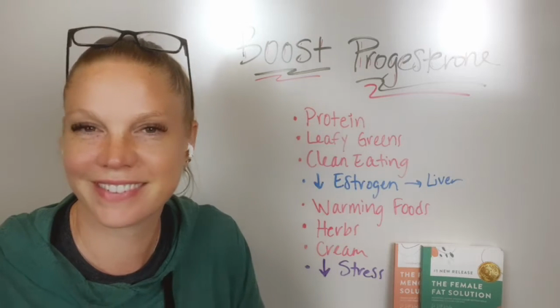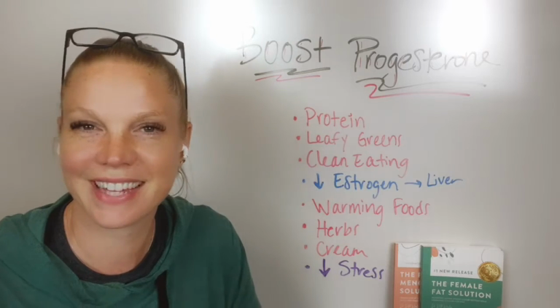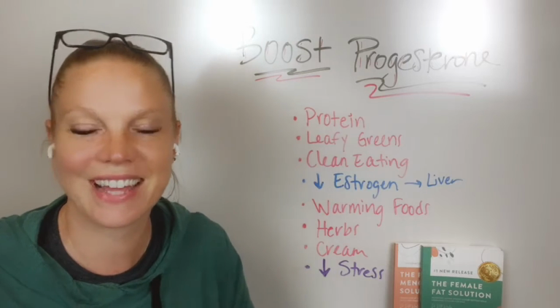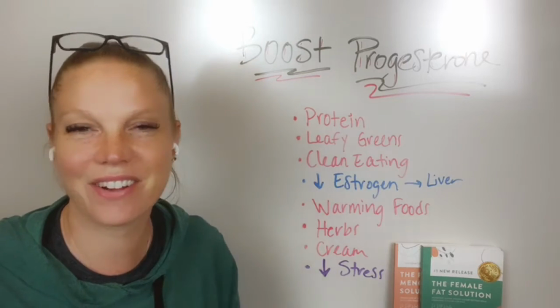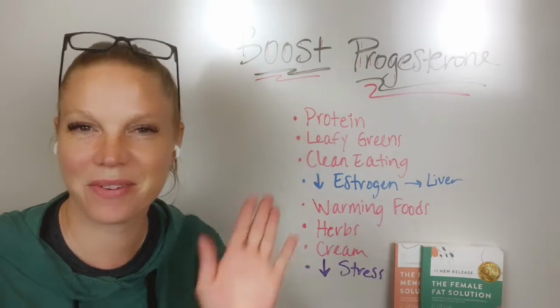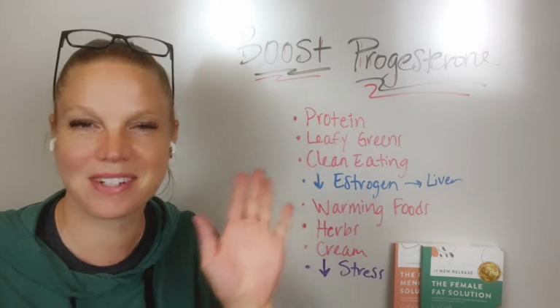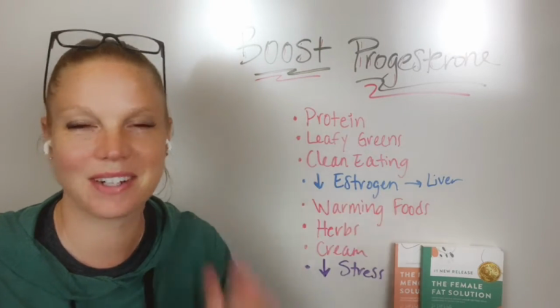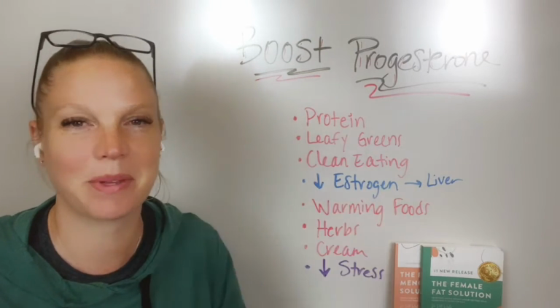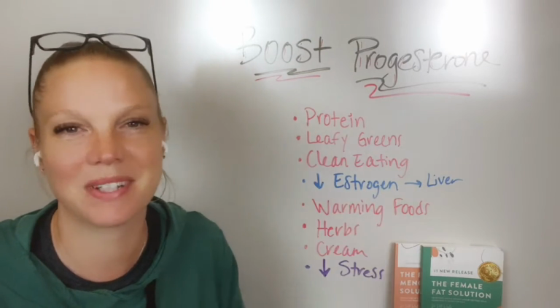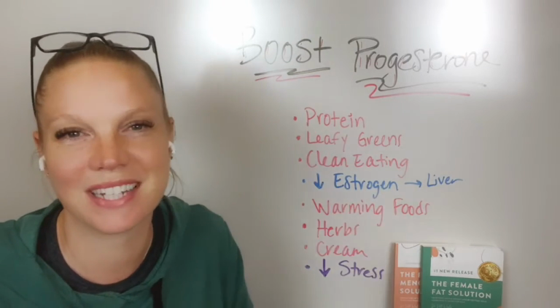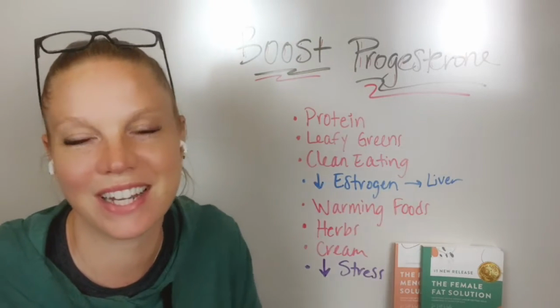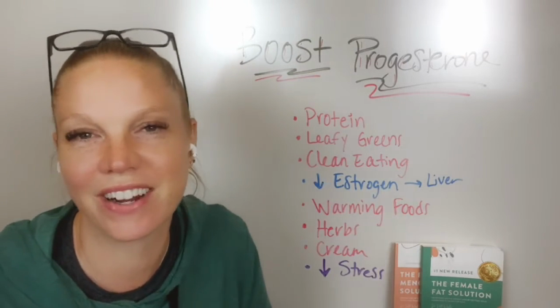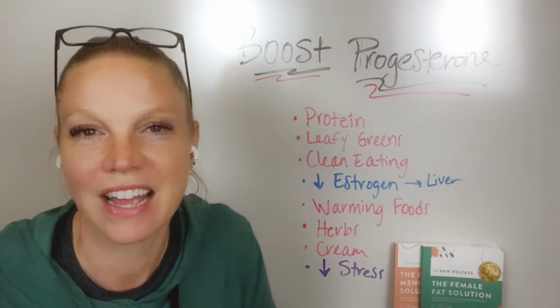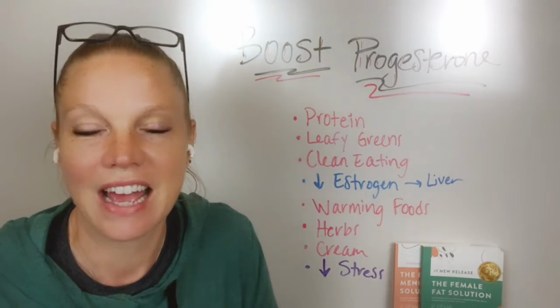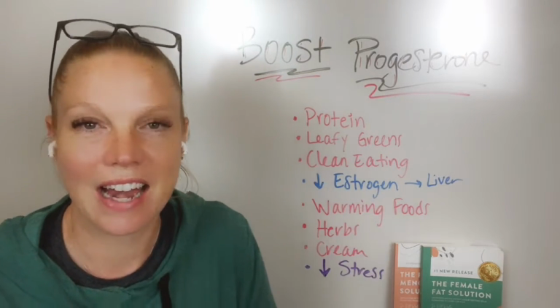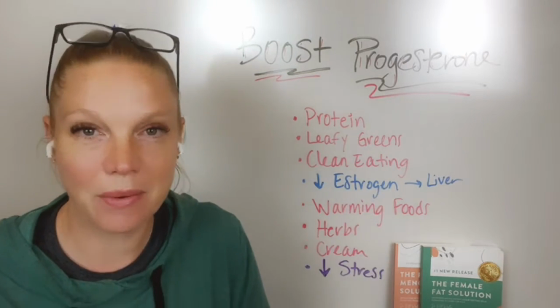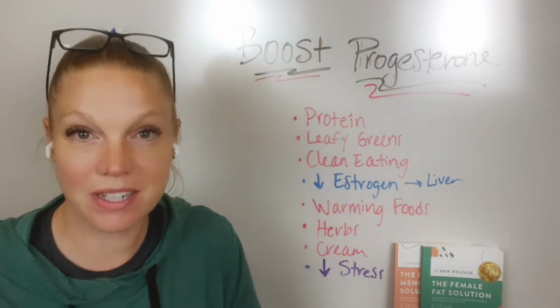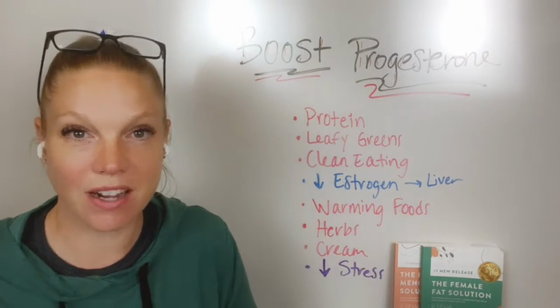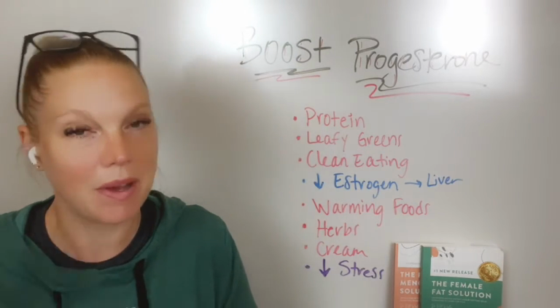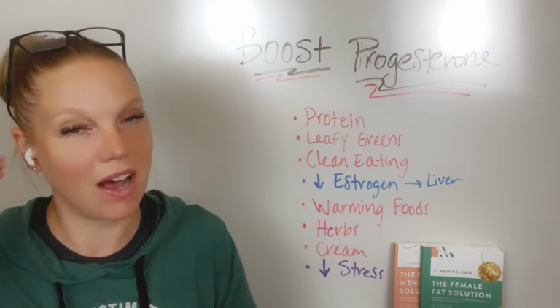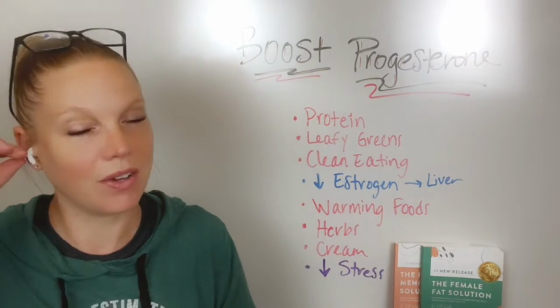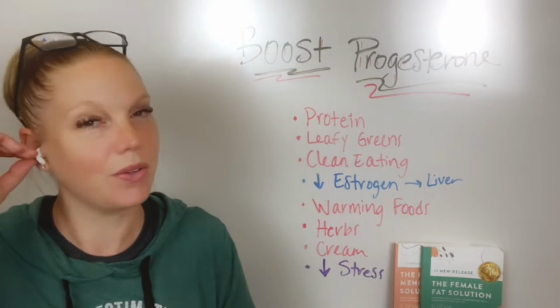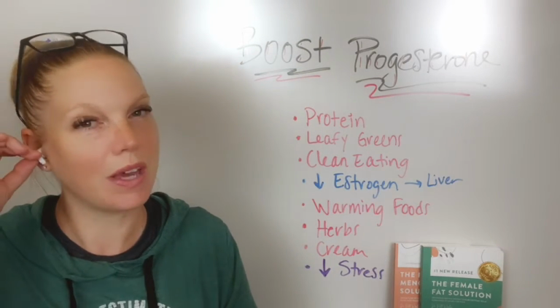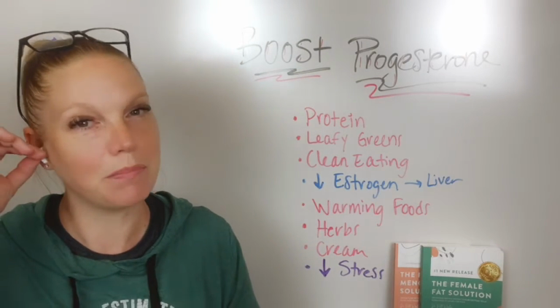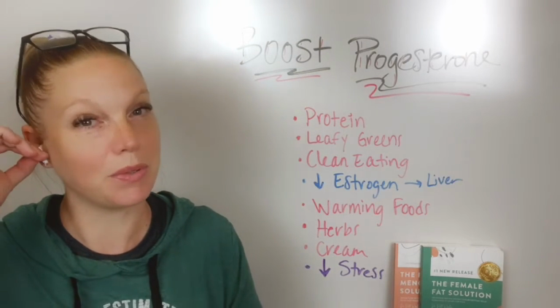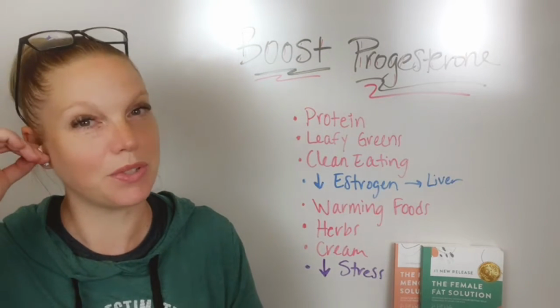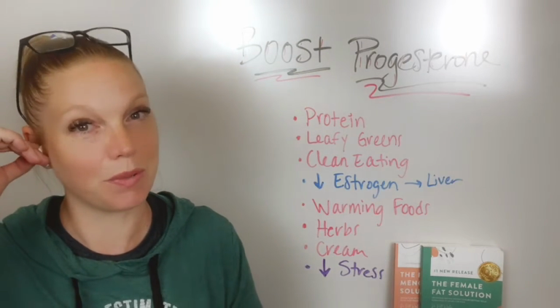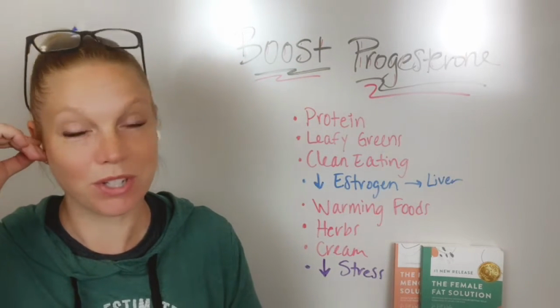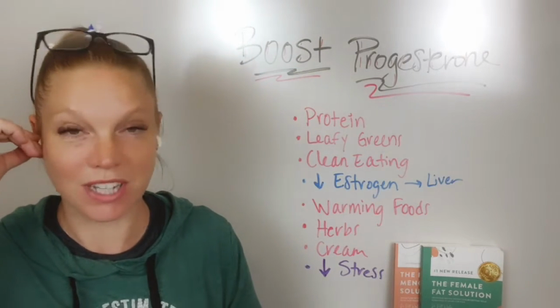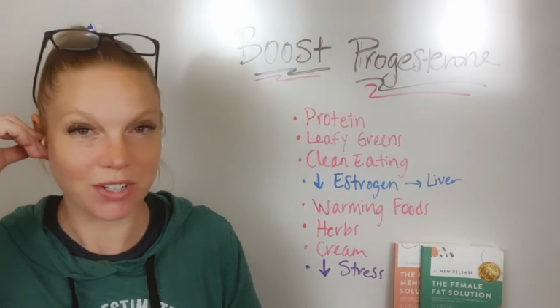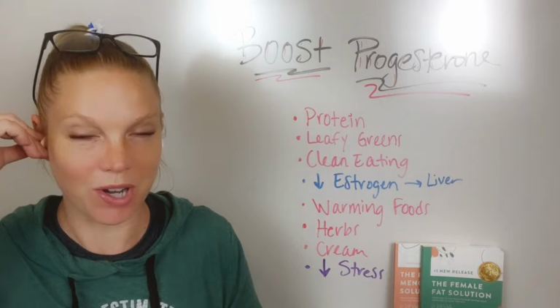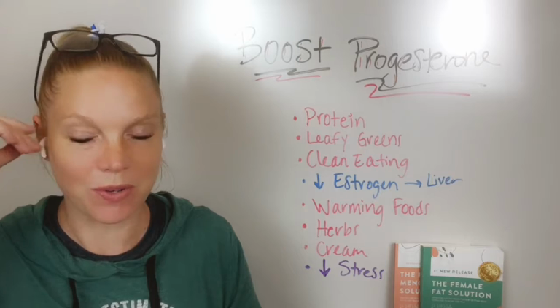Hey there everyone, Dr. Beth Westy here, and I want to talk about how you can boost your progesterone.